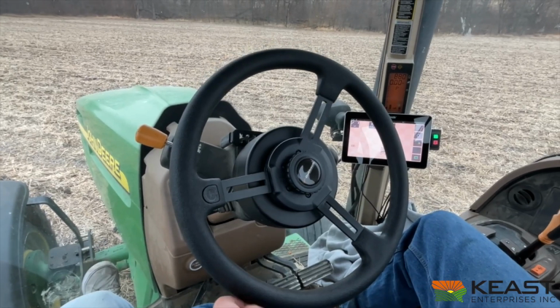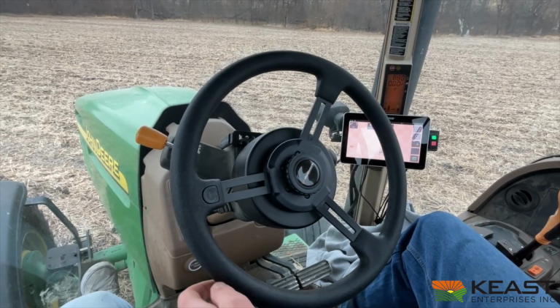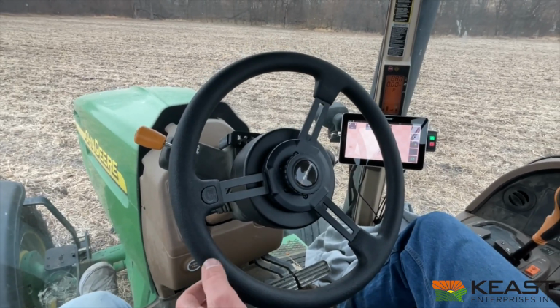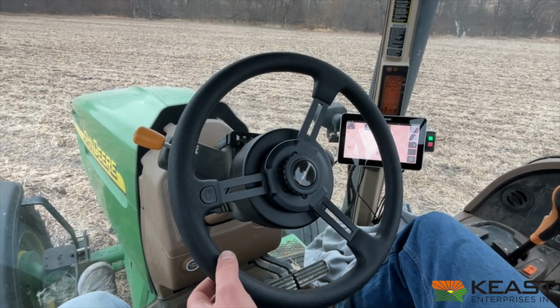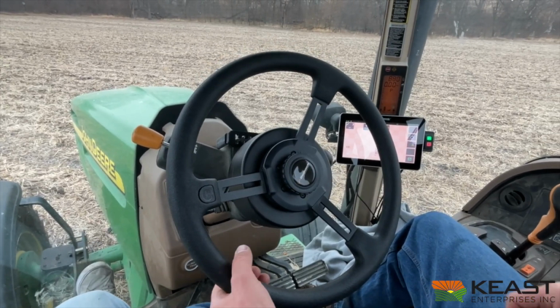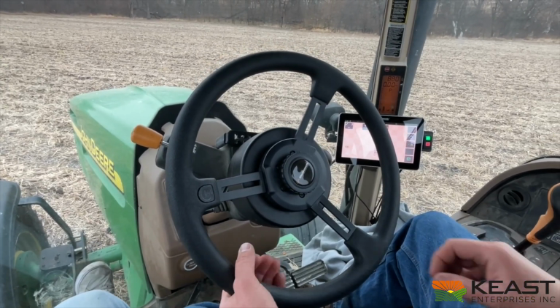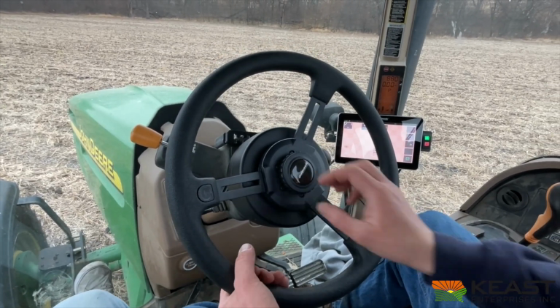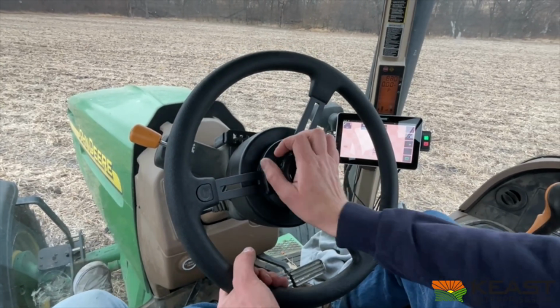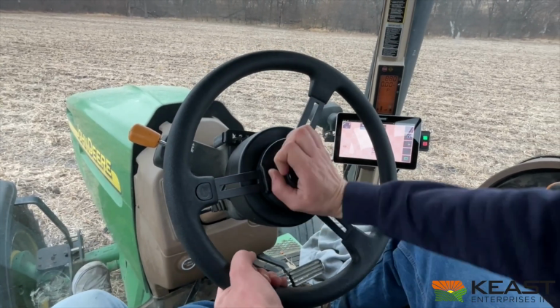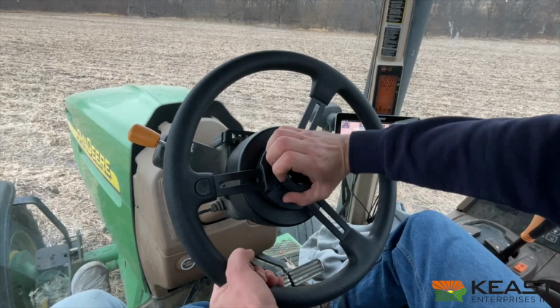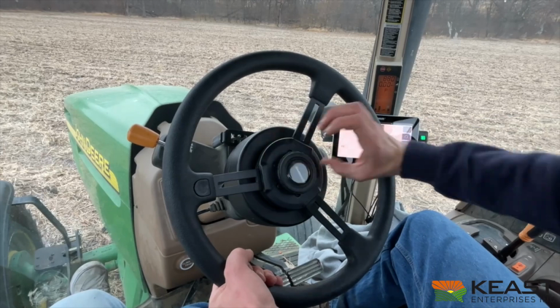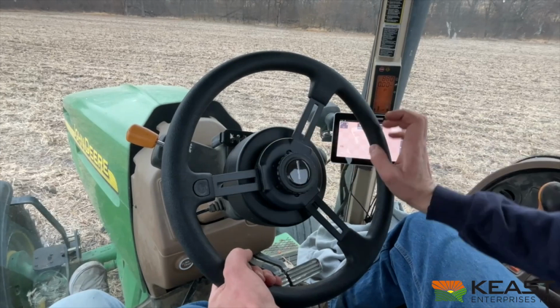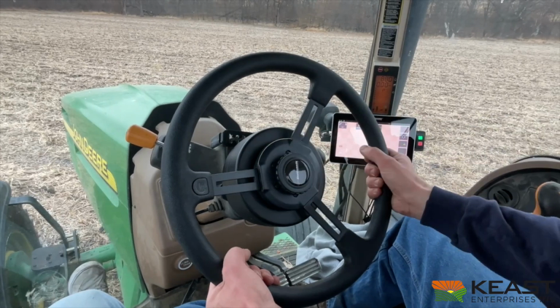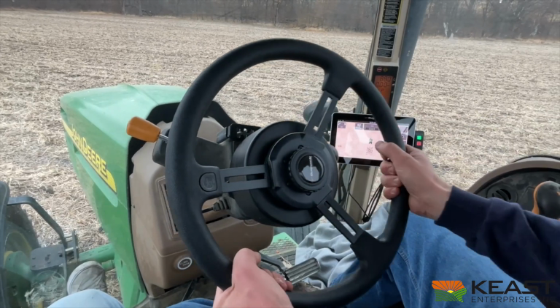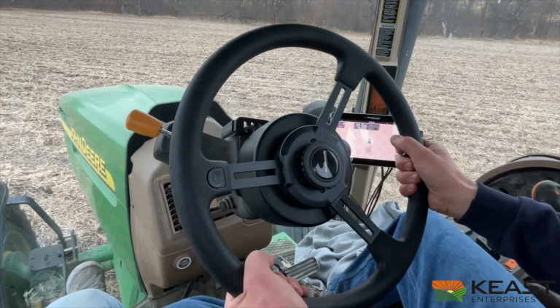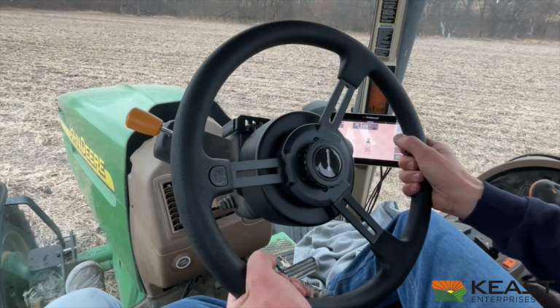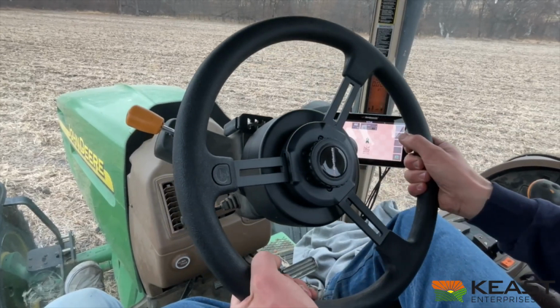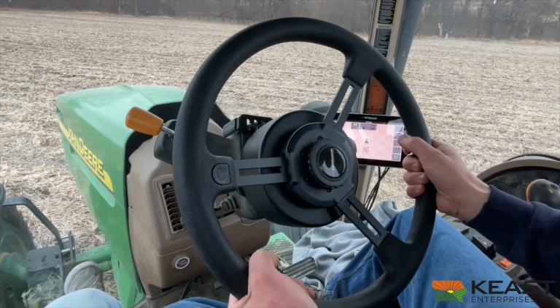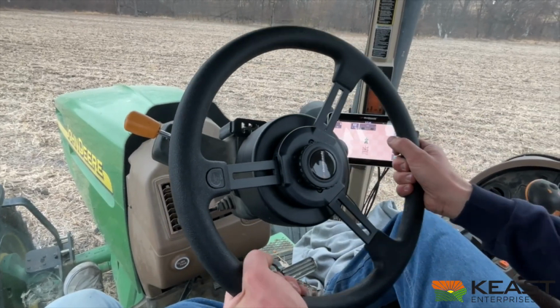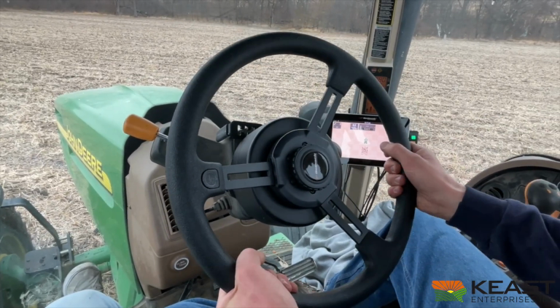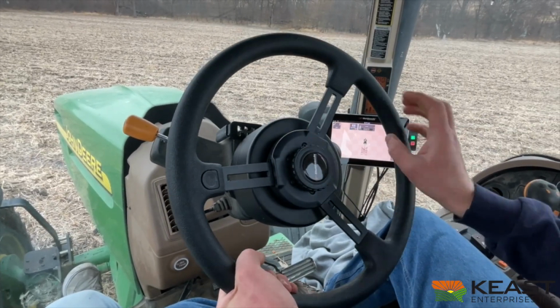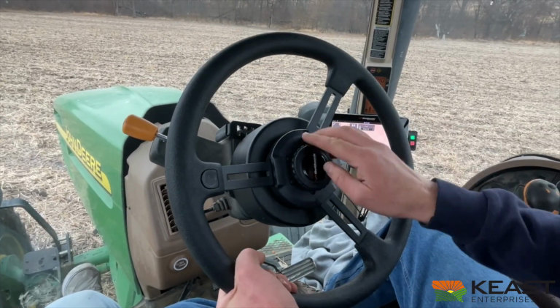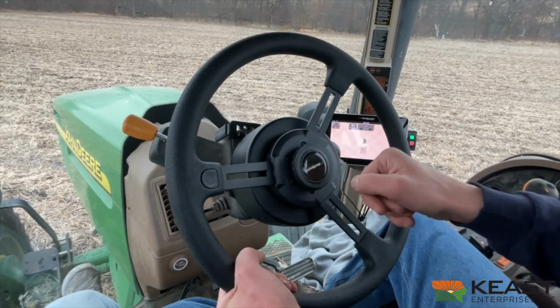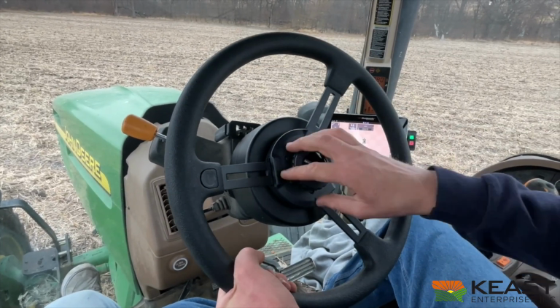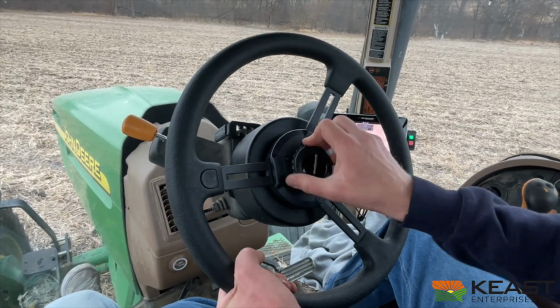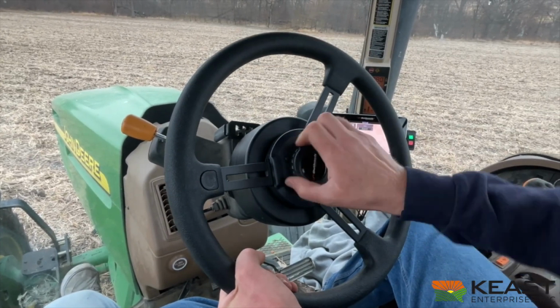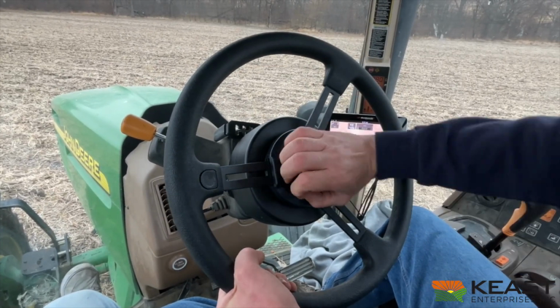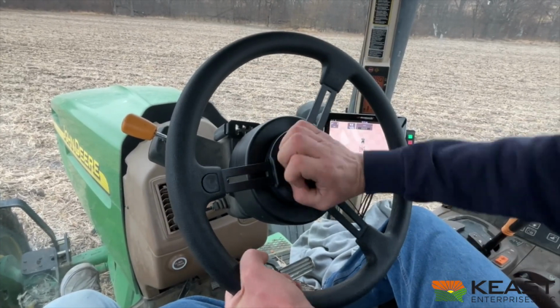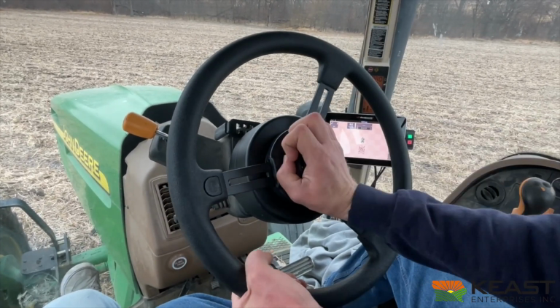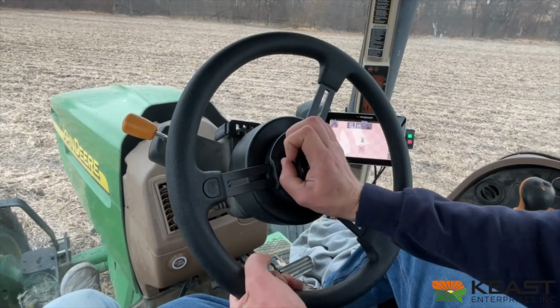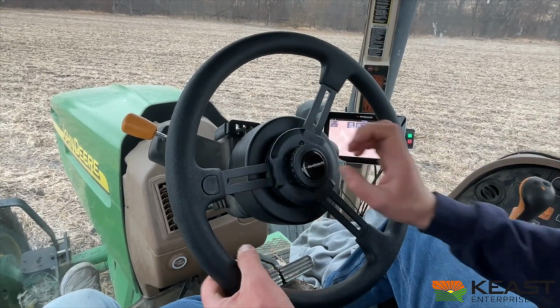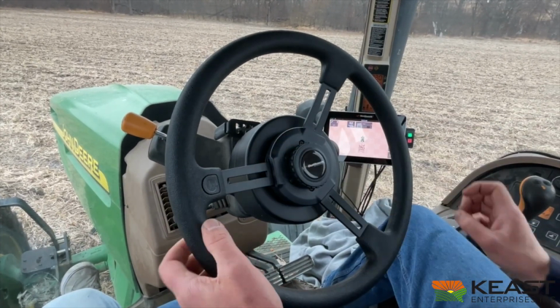The ESI2 steering wheel replacement still has the telescope function — full functionality.